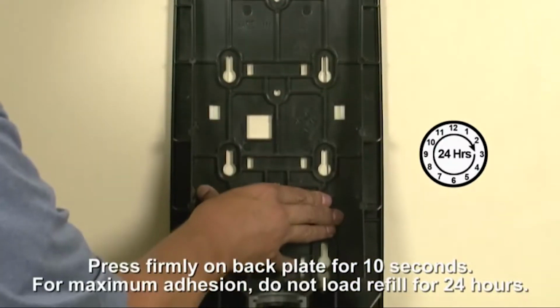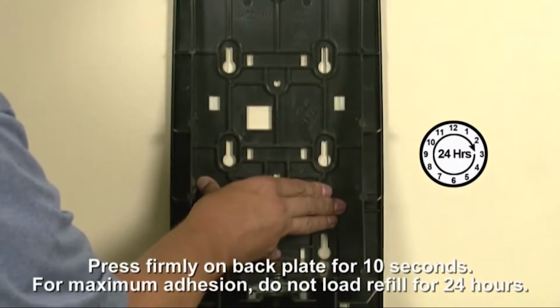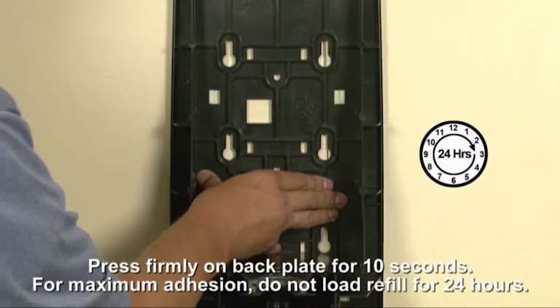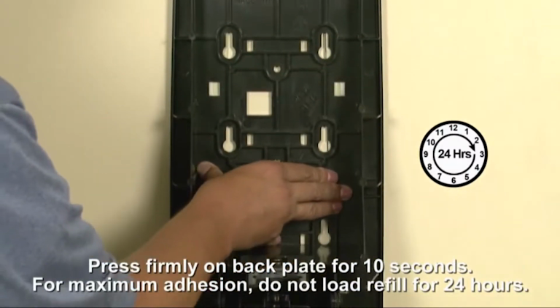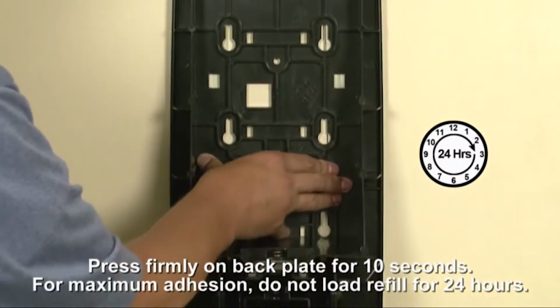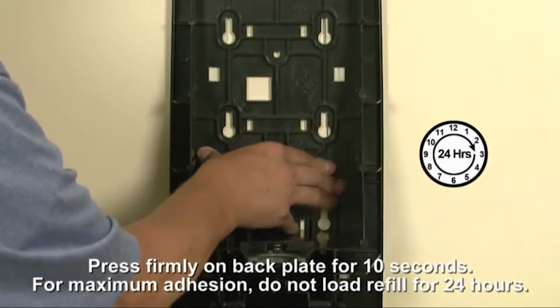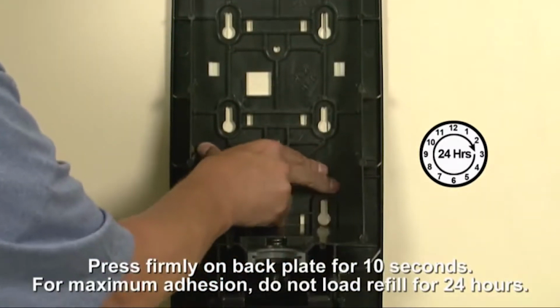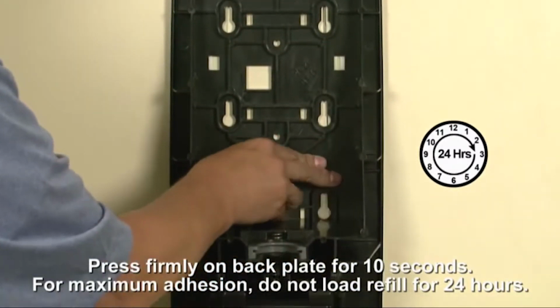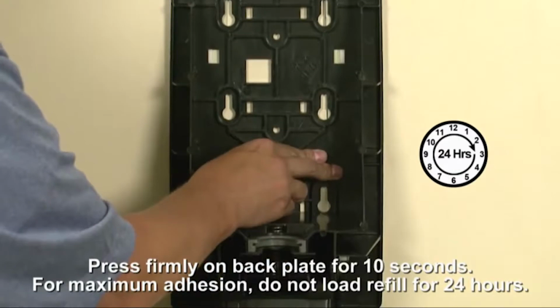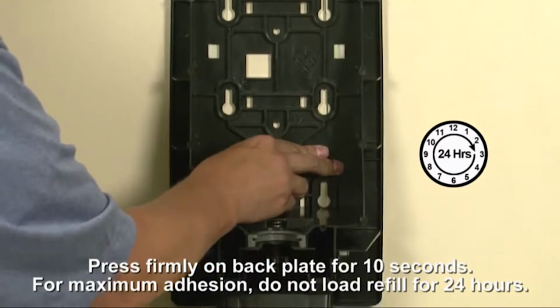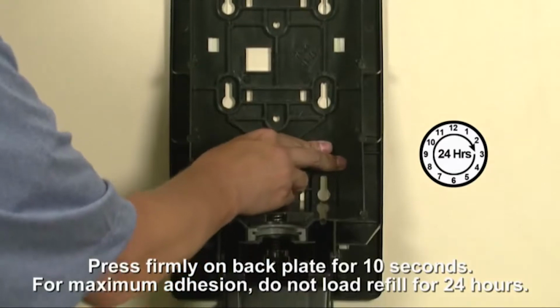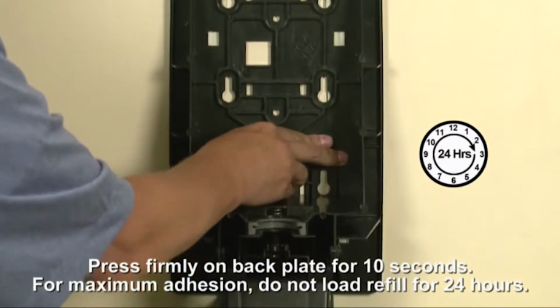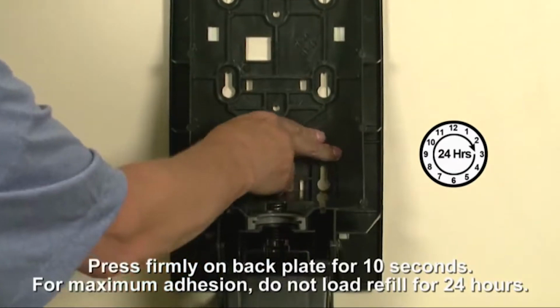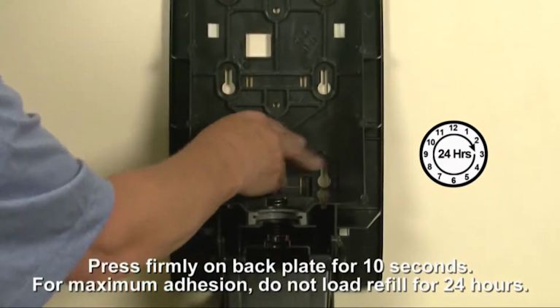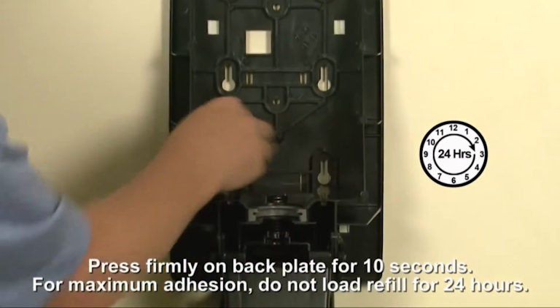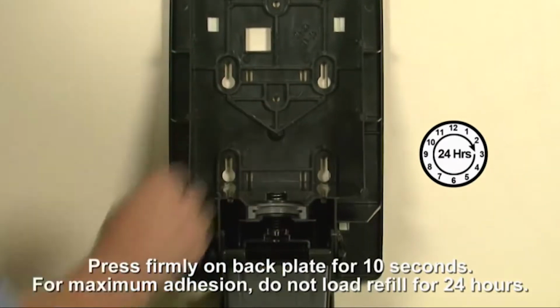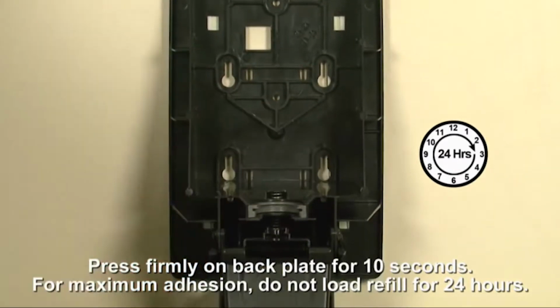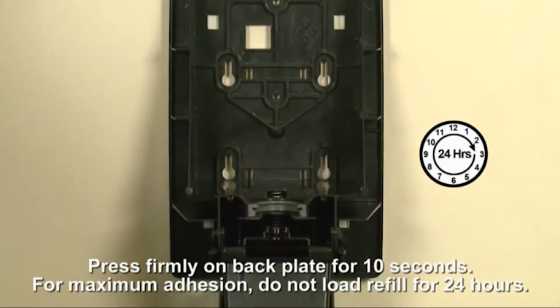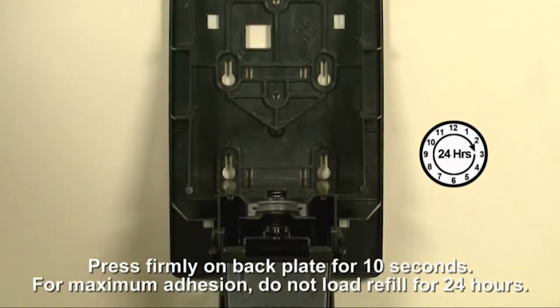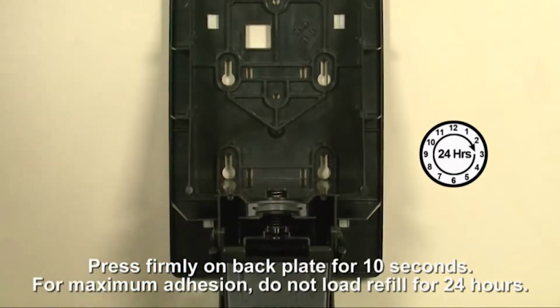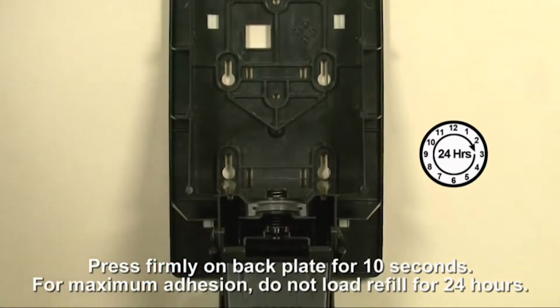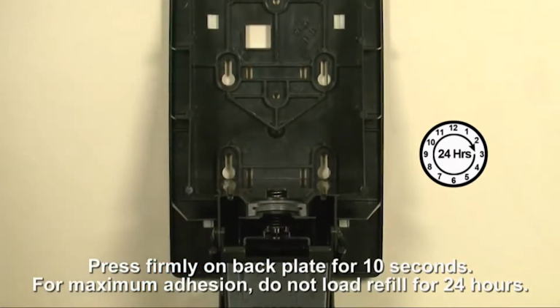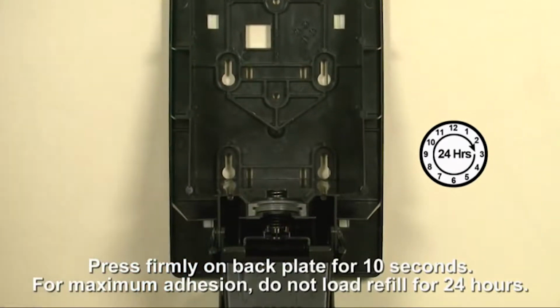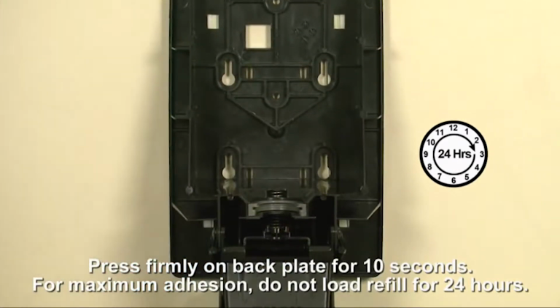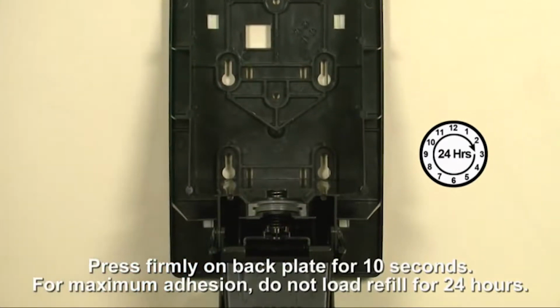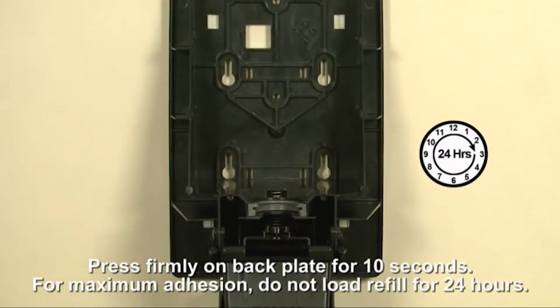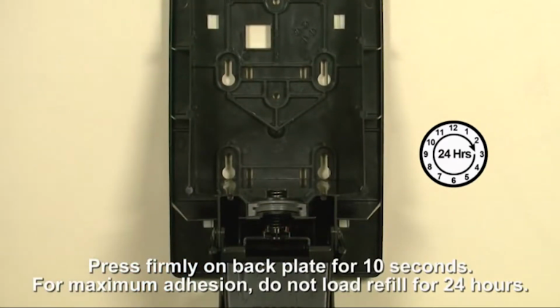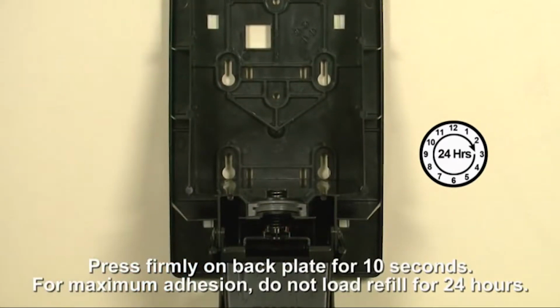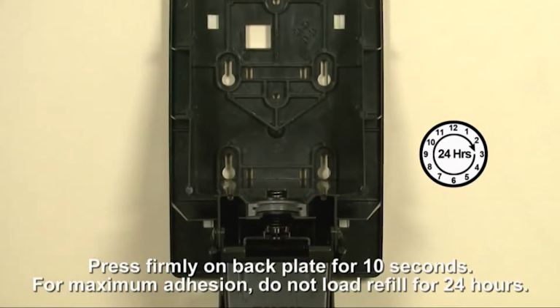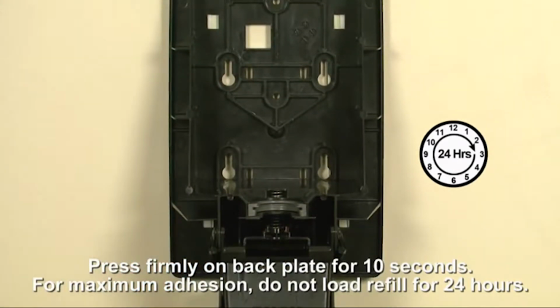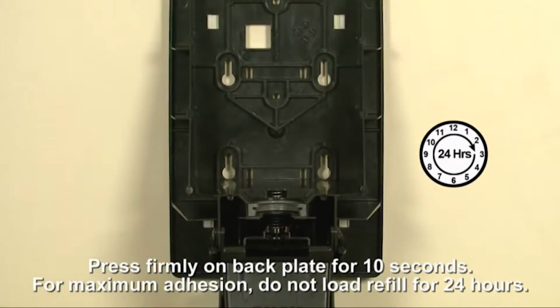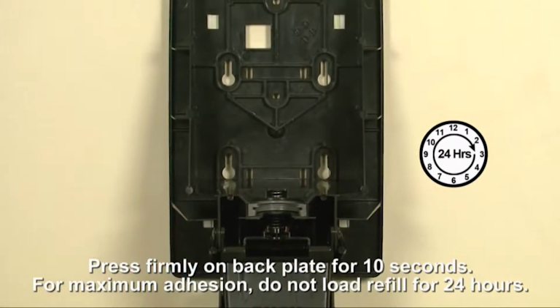For maximum hold, let the adhesive set for 24 hours before adding the refill.